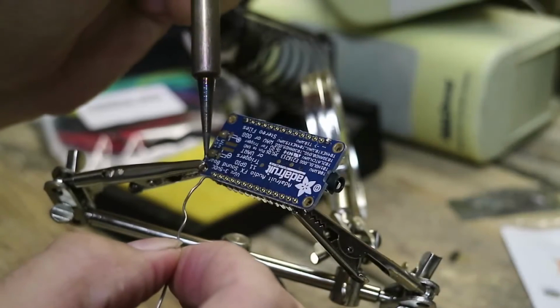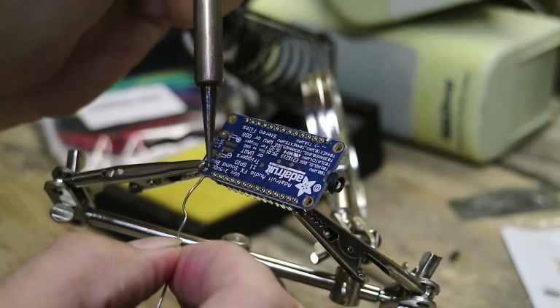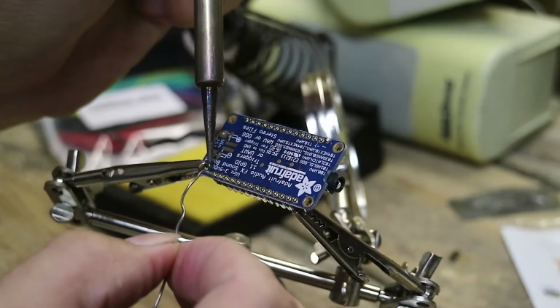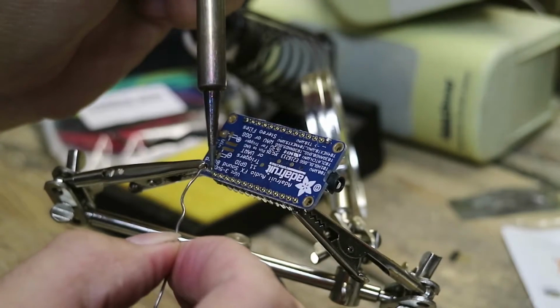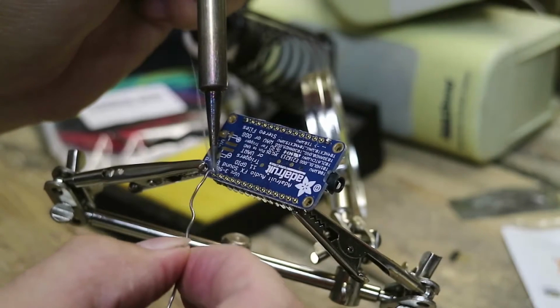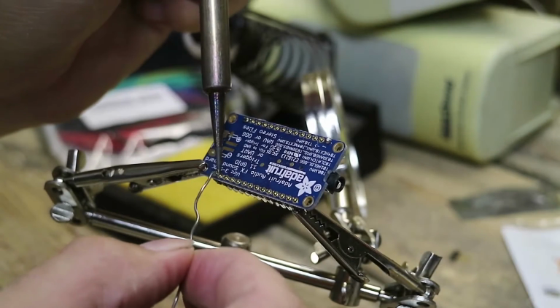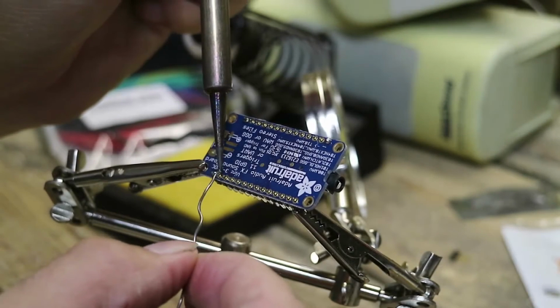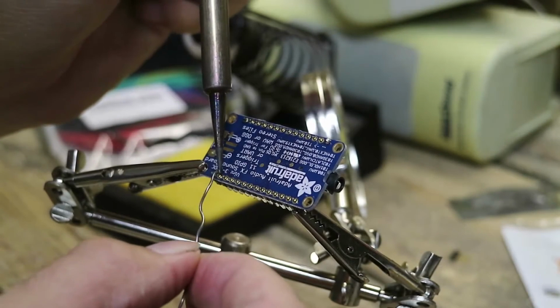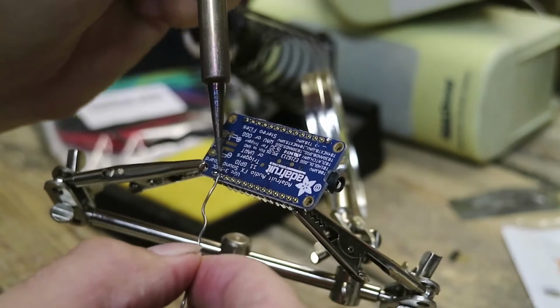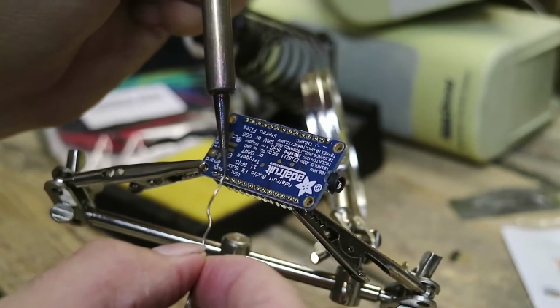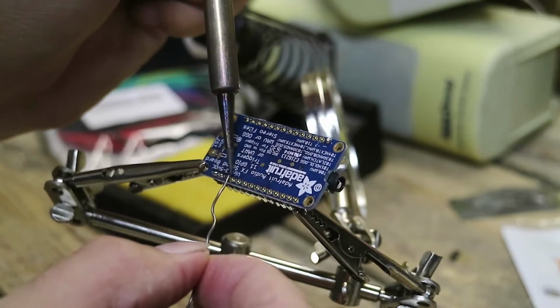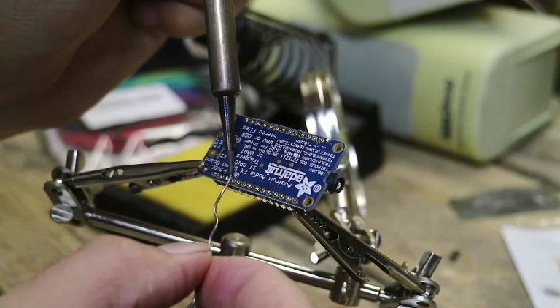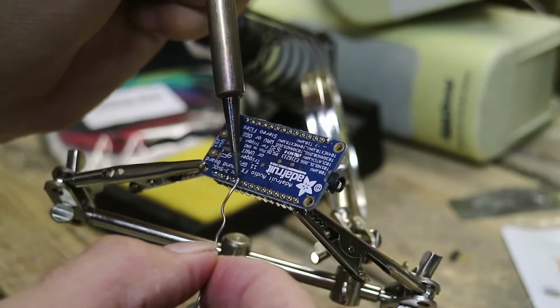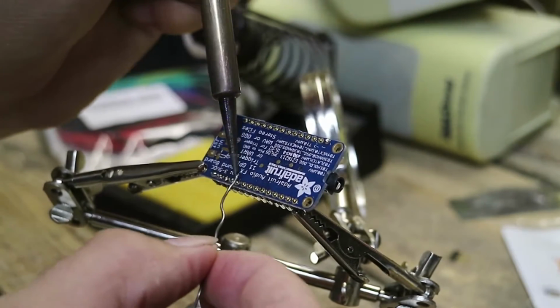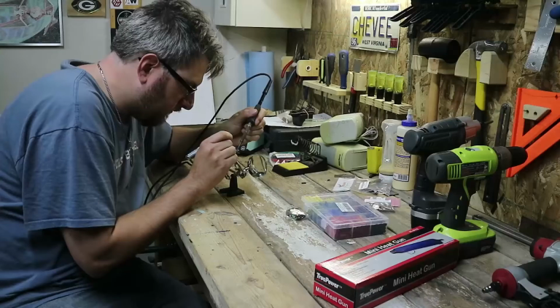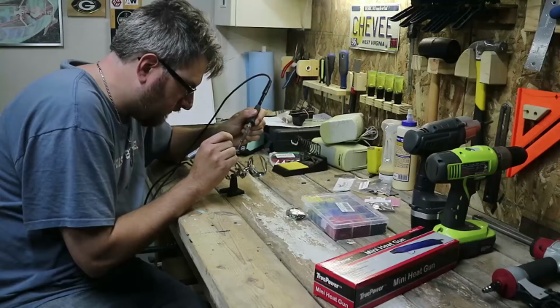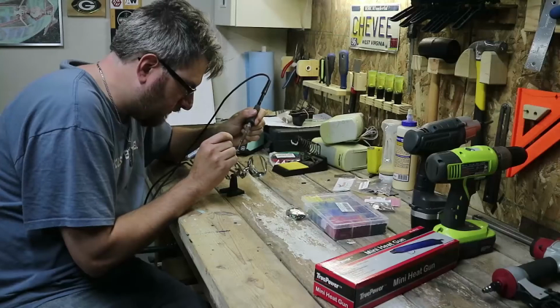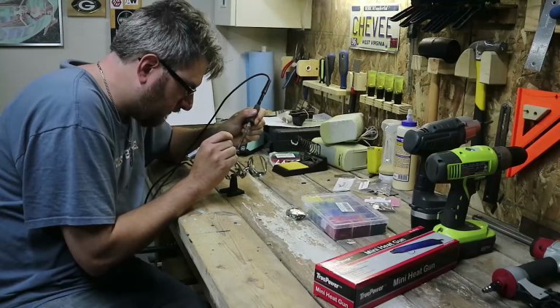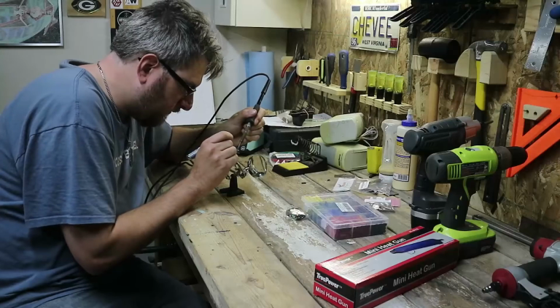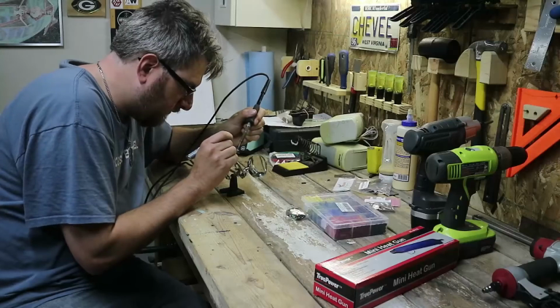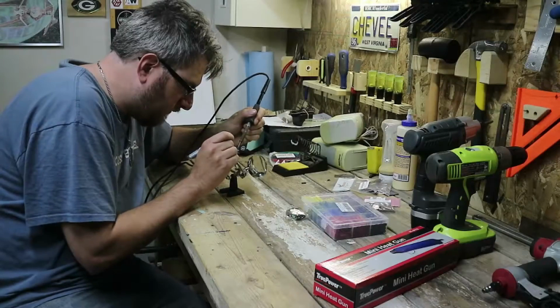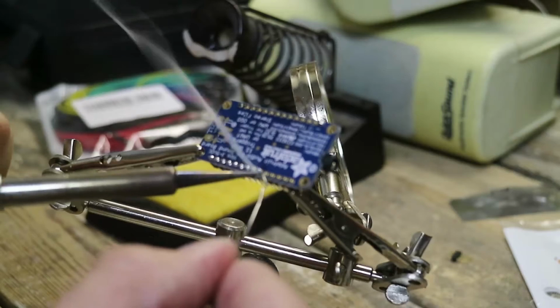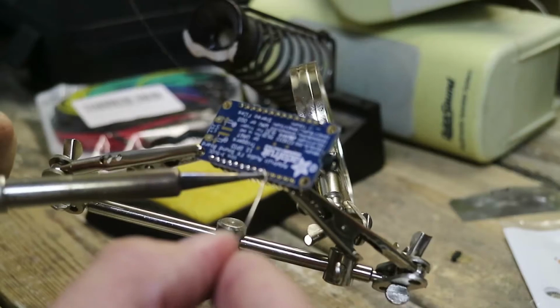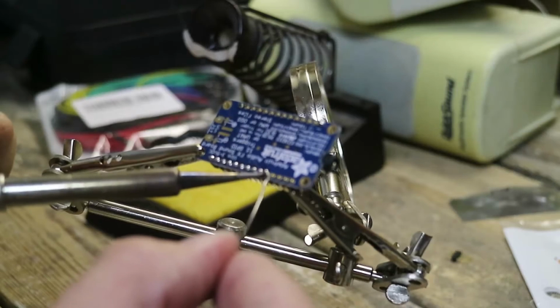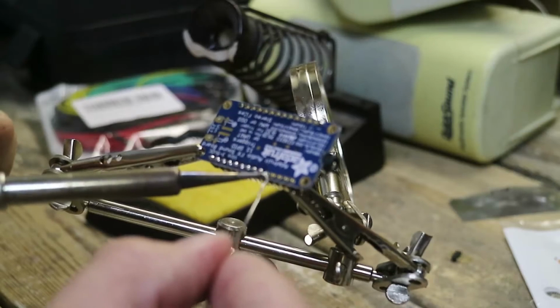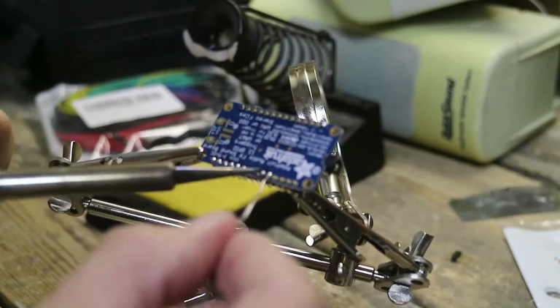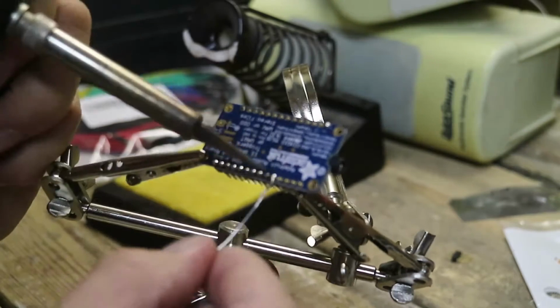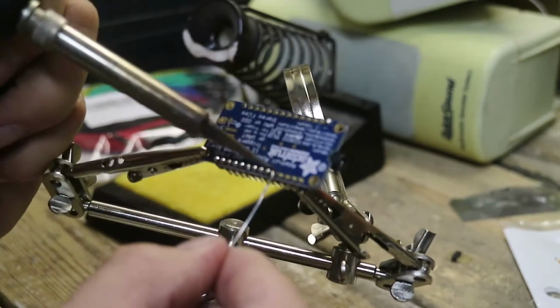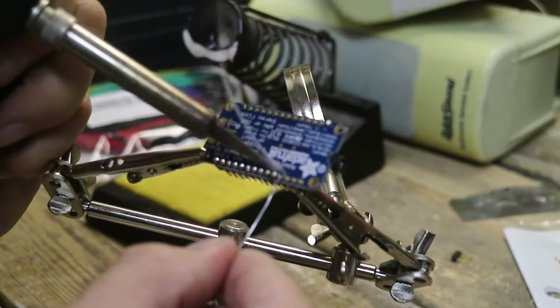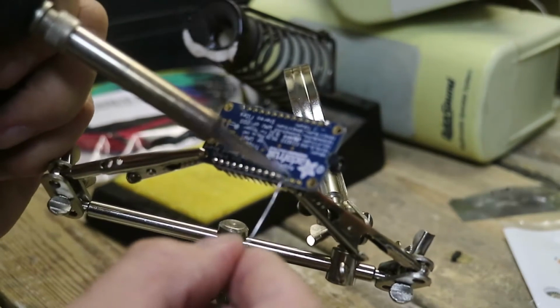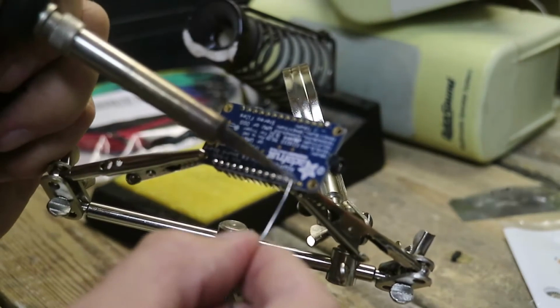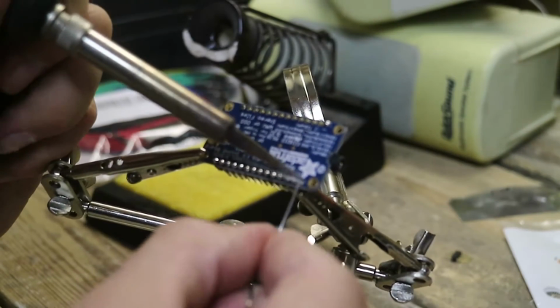The Audio FX does not come with the header pins installed so I've got to solder those on quickly before the rest of the project can begin.